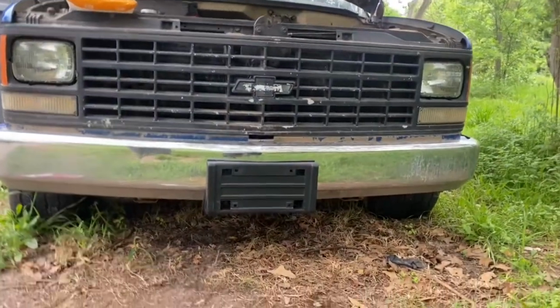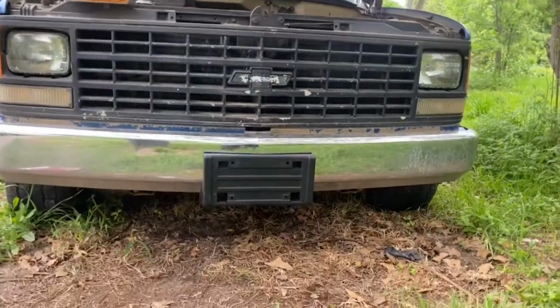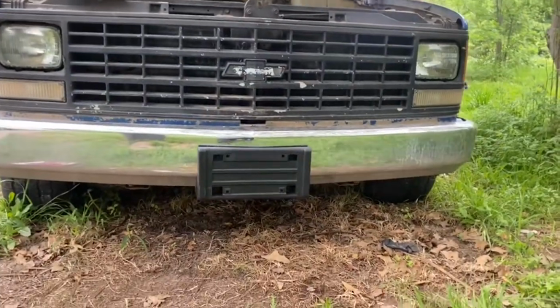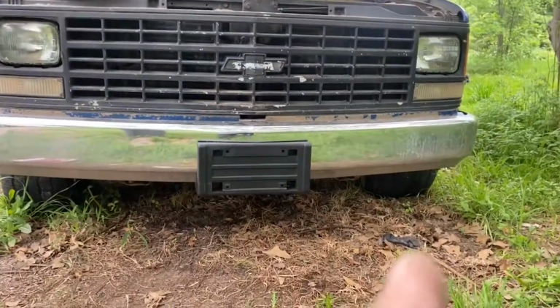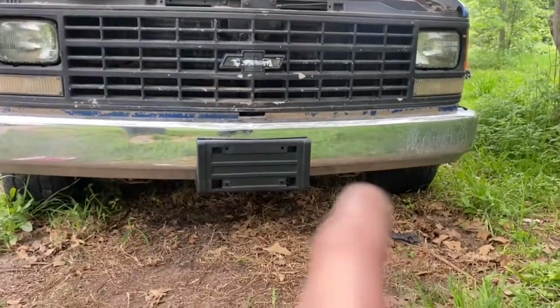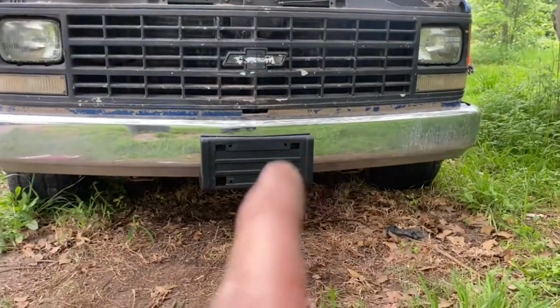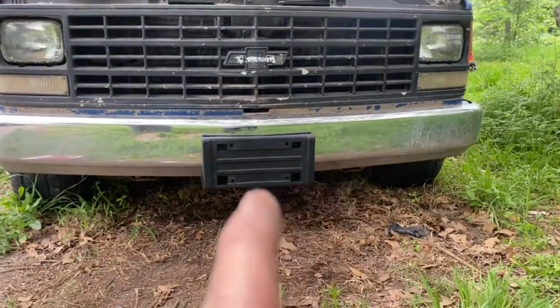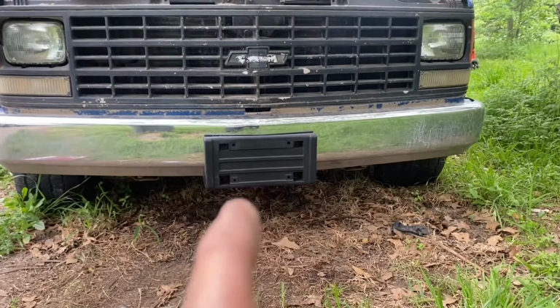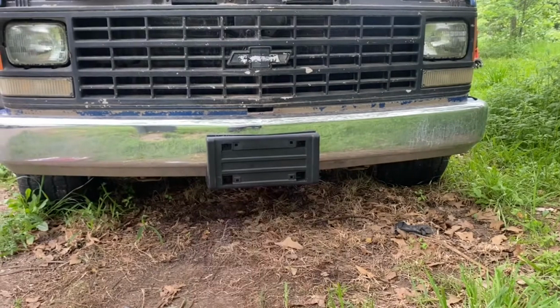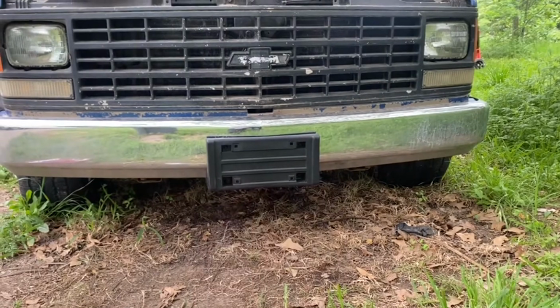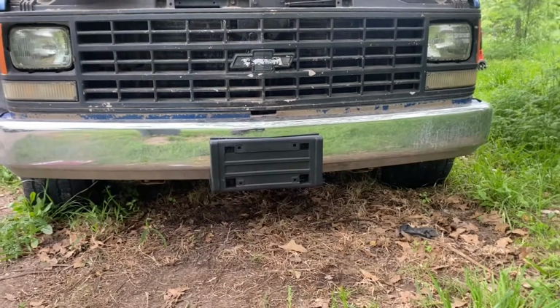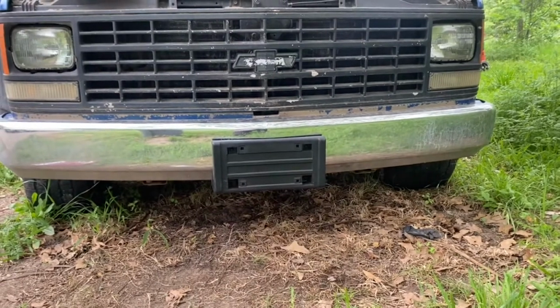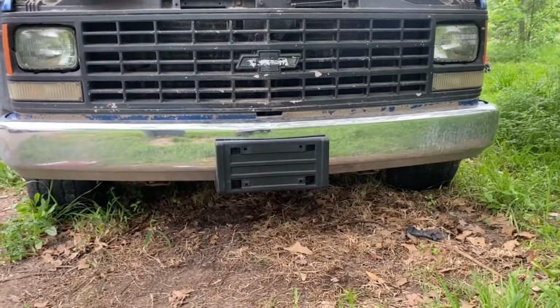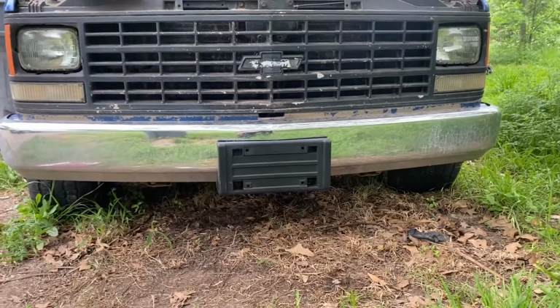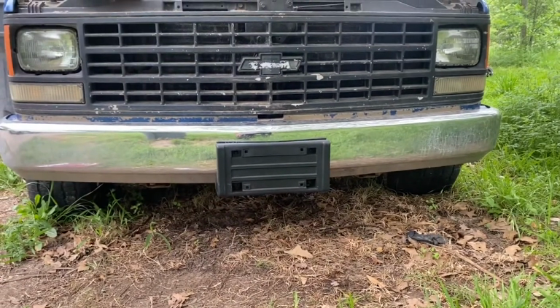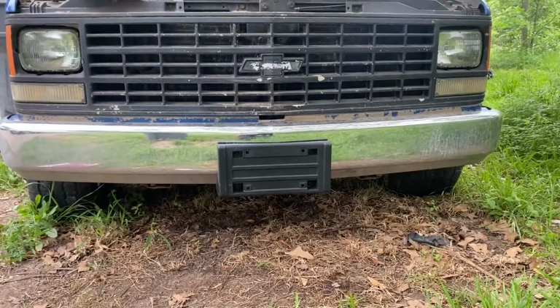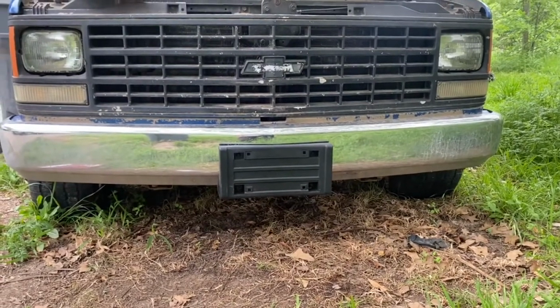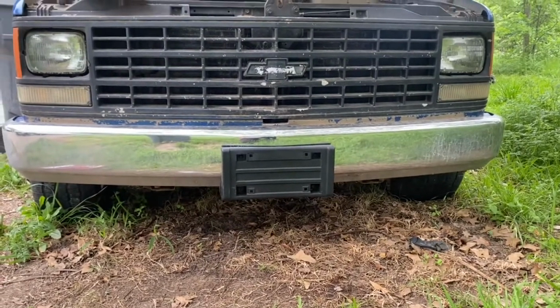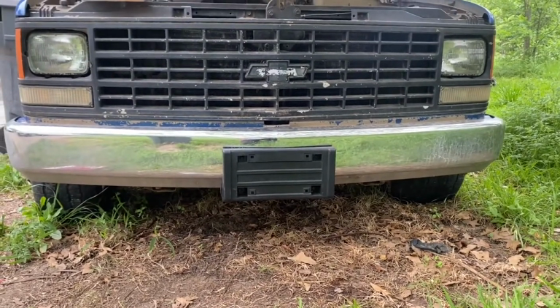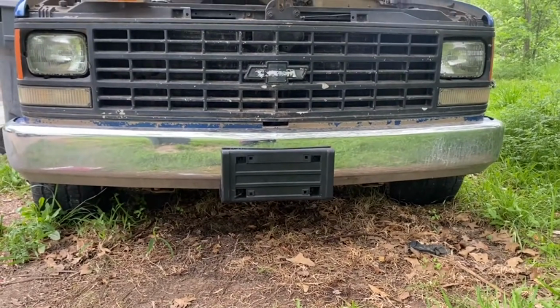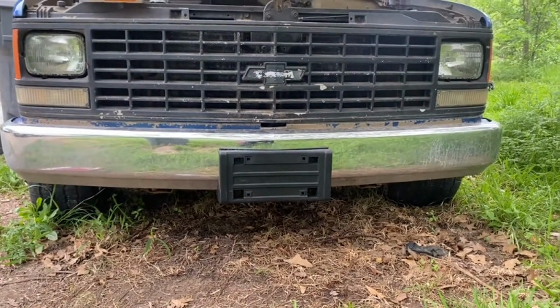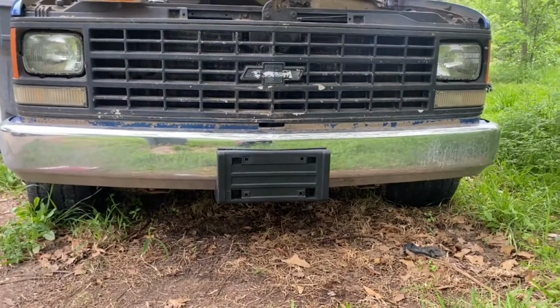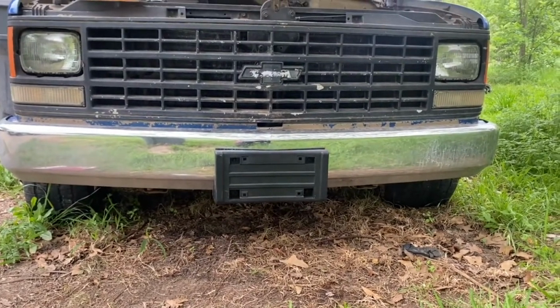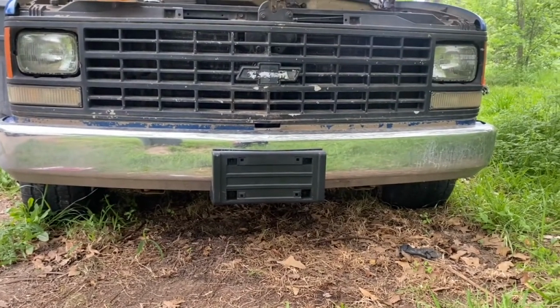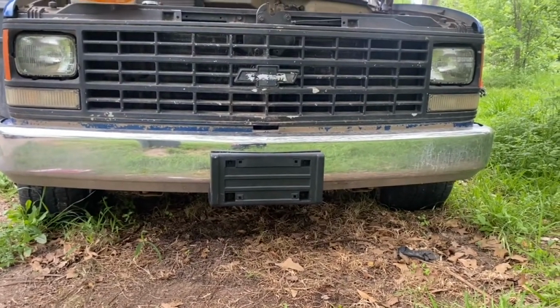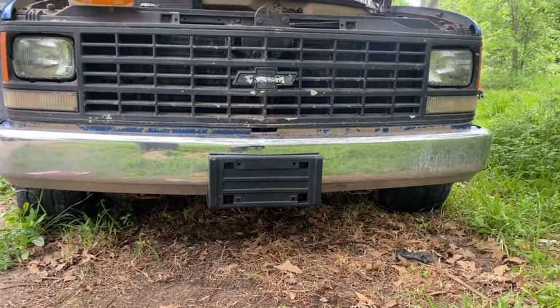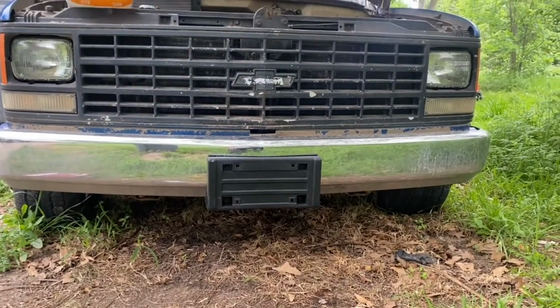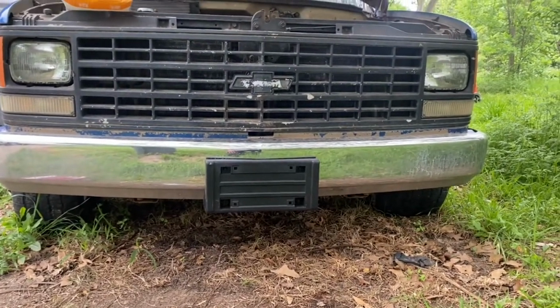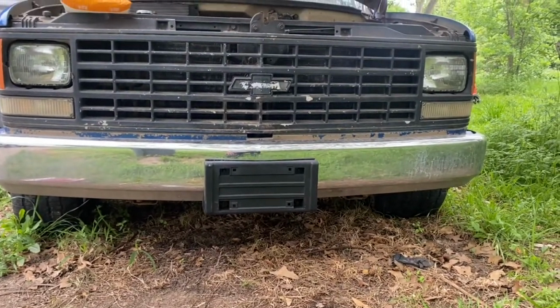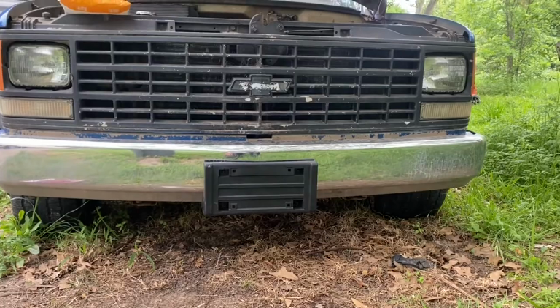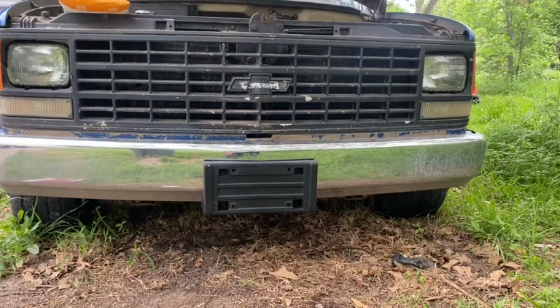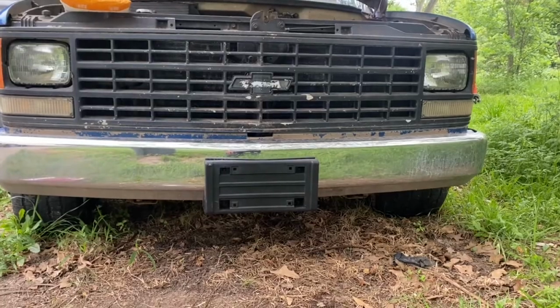I think that bracket was probably like 15 to 20 bucks, and then the screws were like 7. But like I said, I'll link everything in the description below.